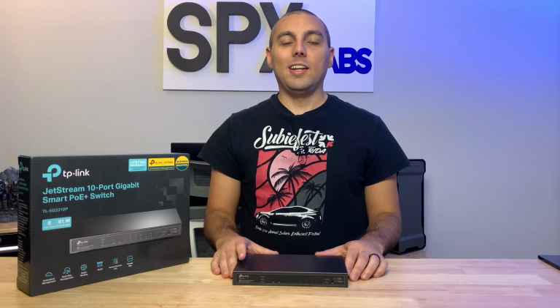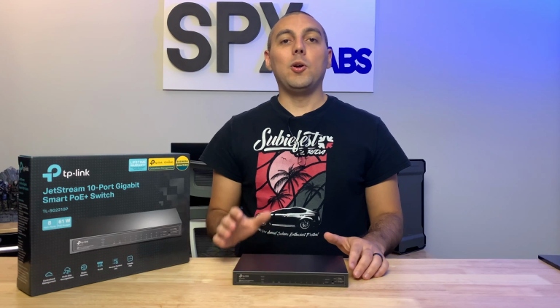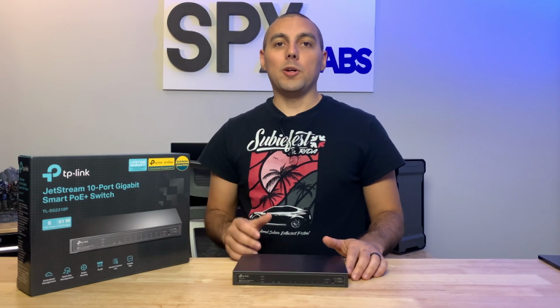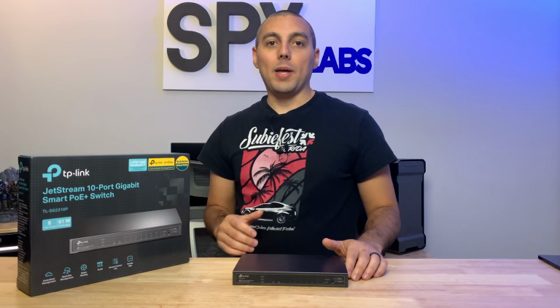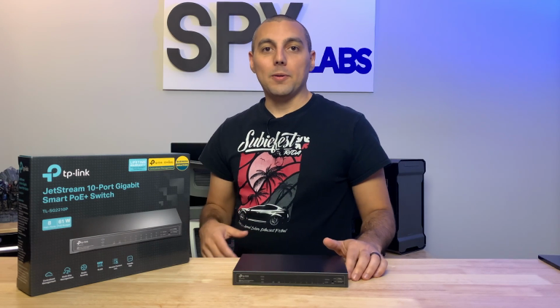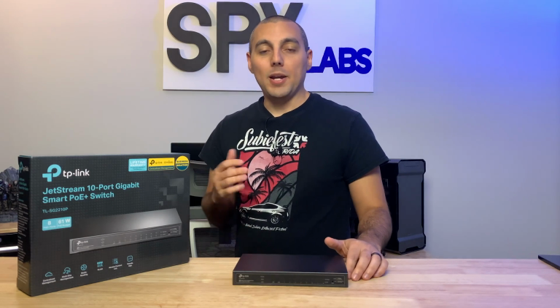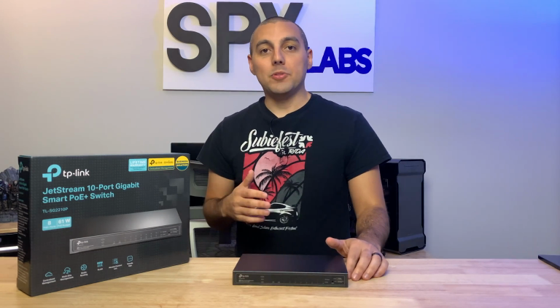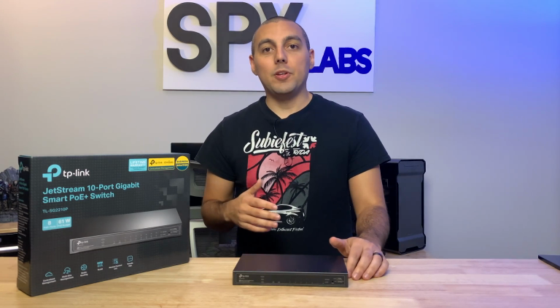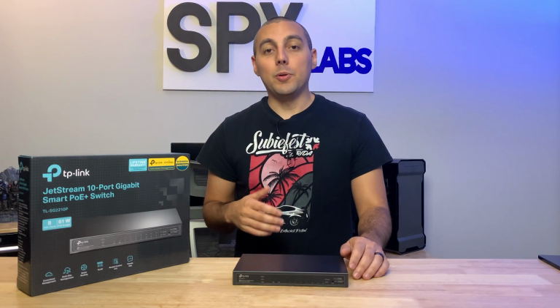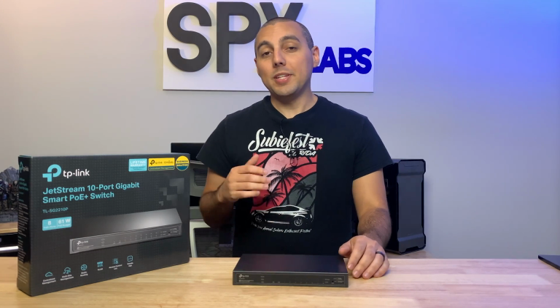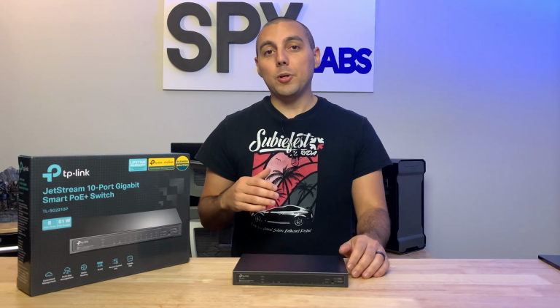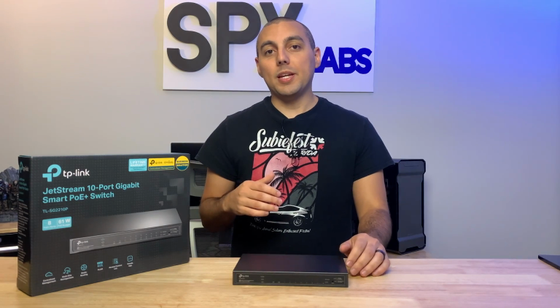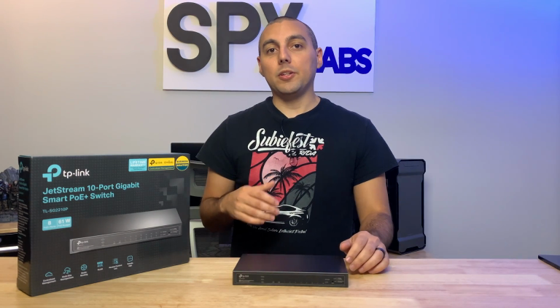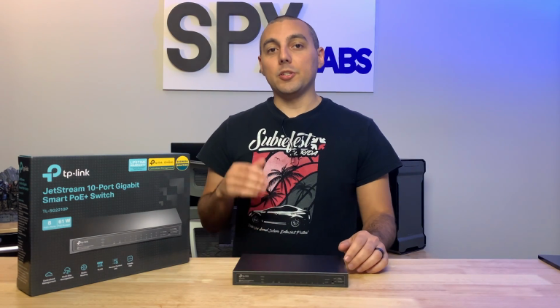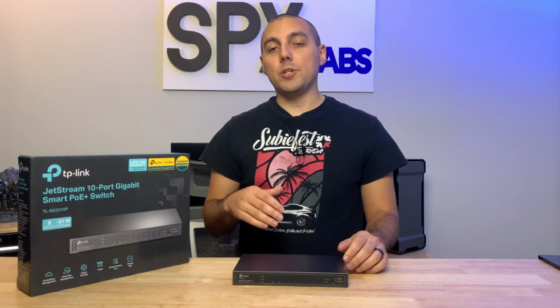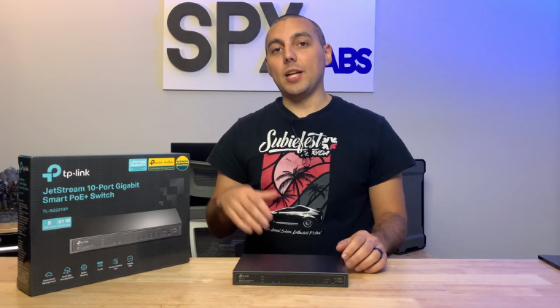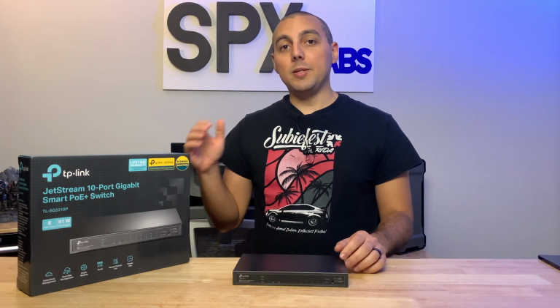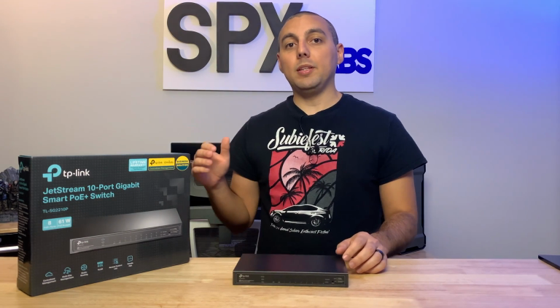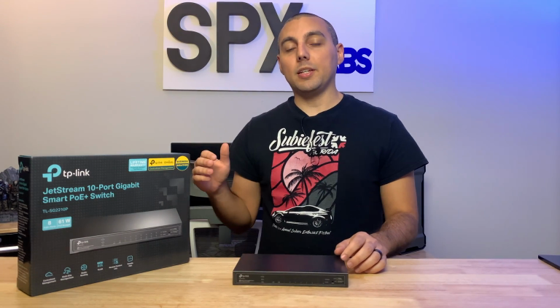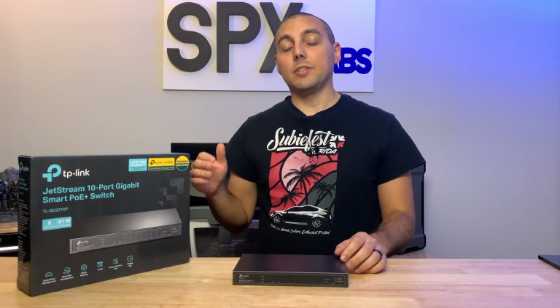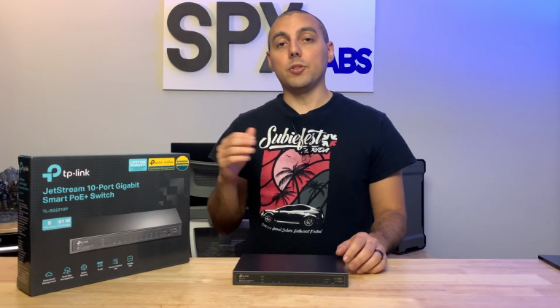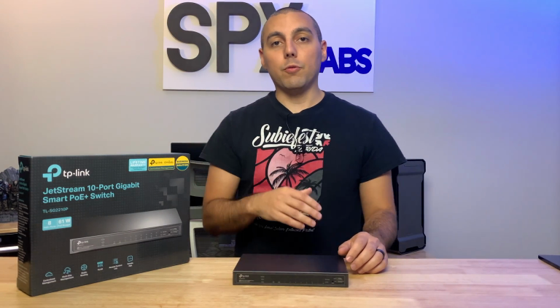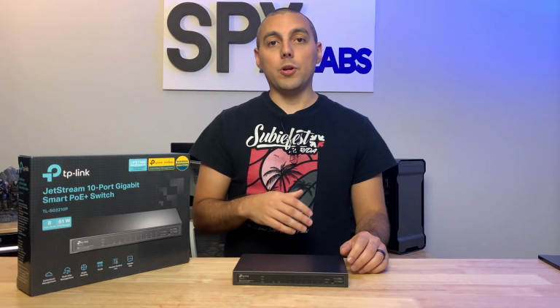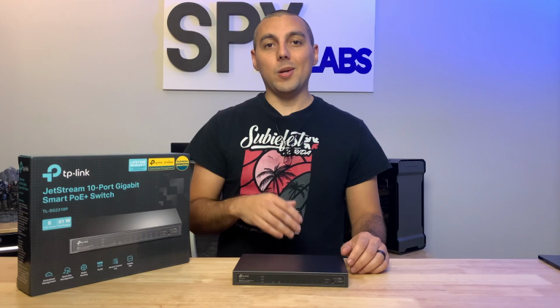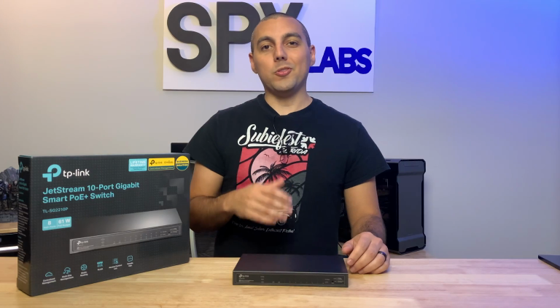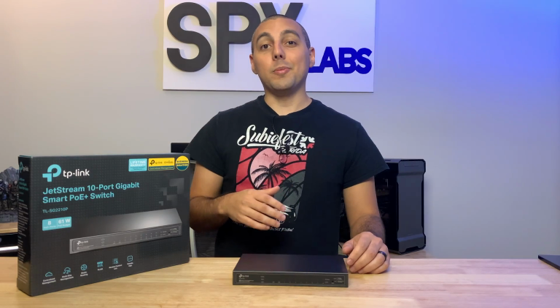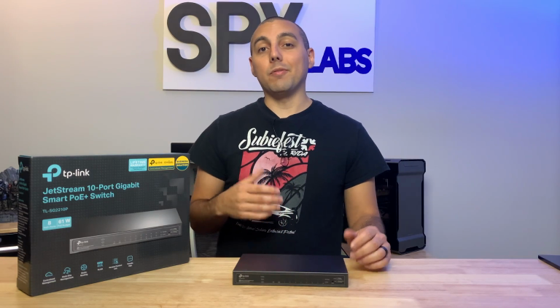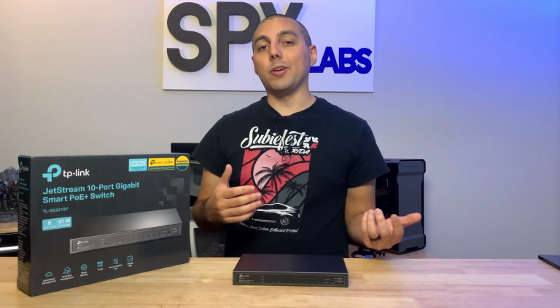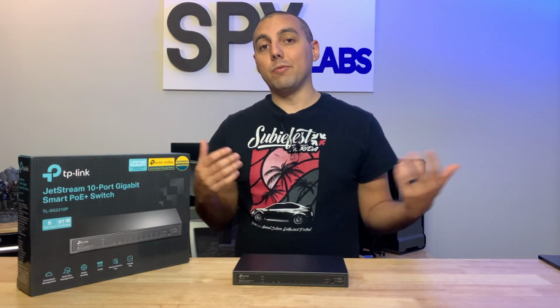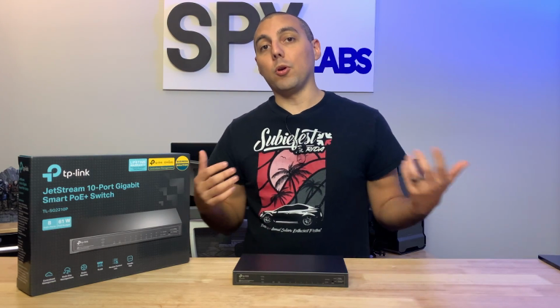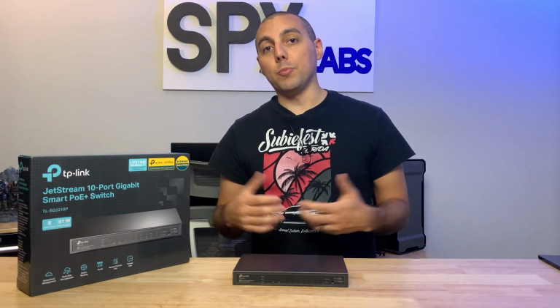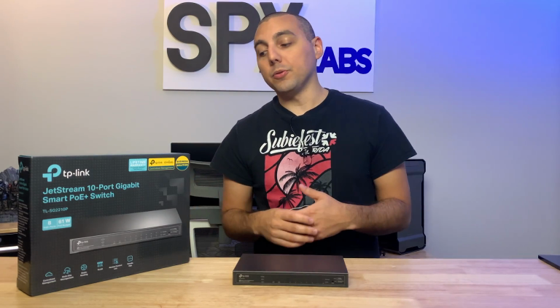Hello and welcome back. My name is Stefano and today we're going to be taking a look at a switch that TP-Link sent over for us, and we're also going to be configuring it for home use.